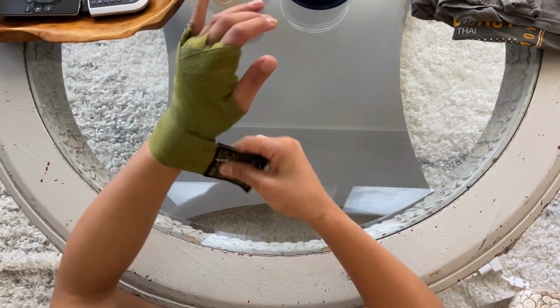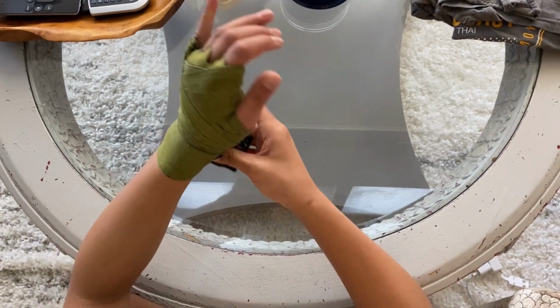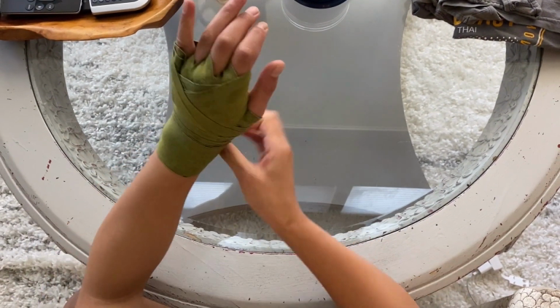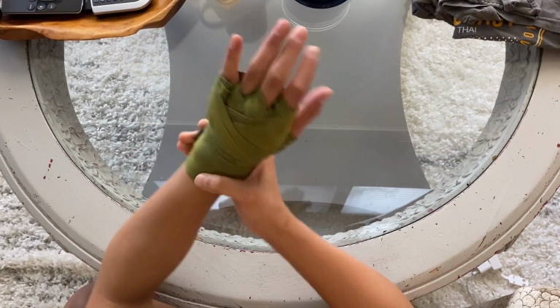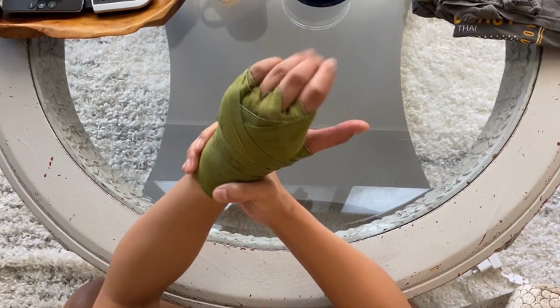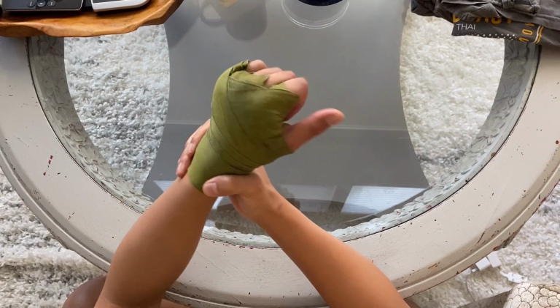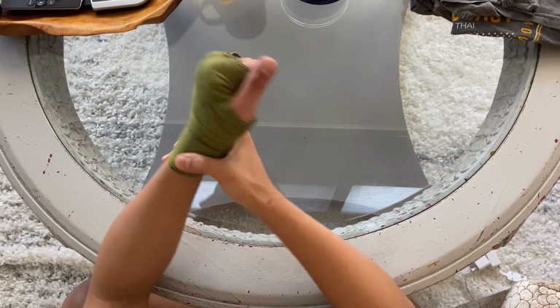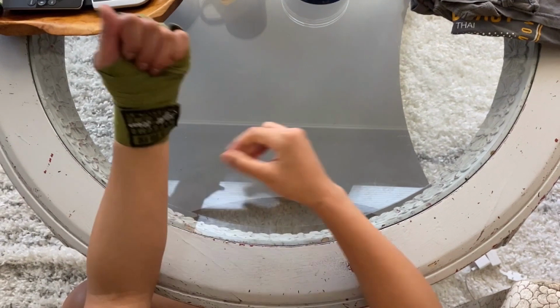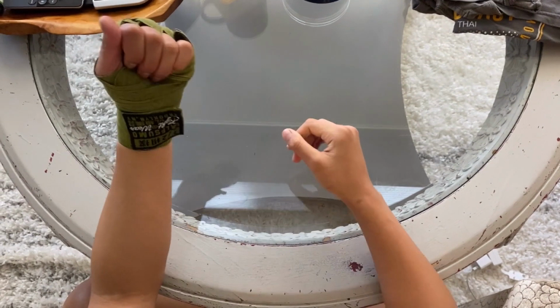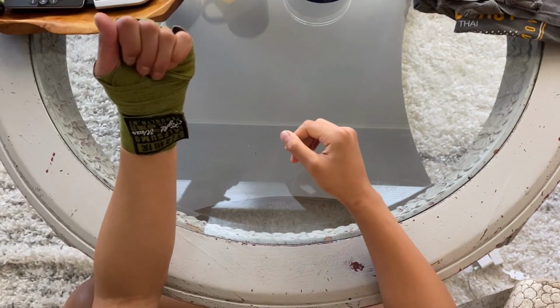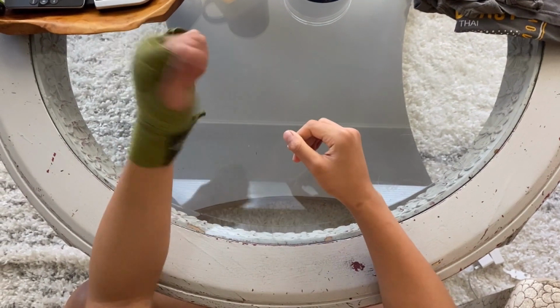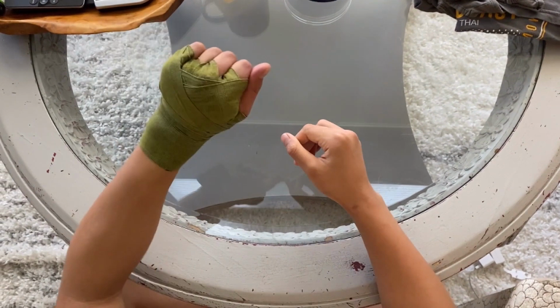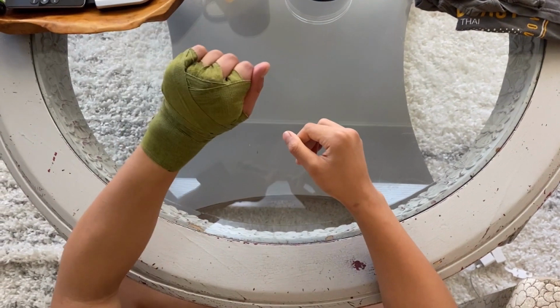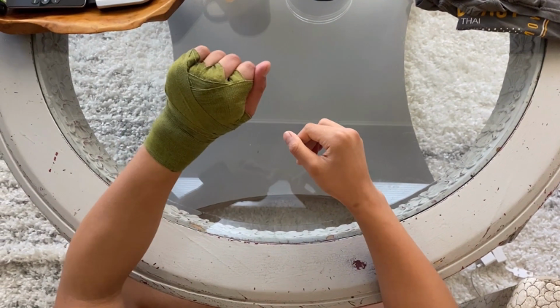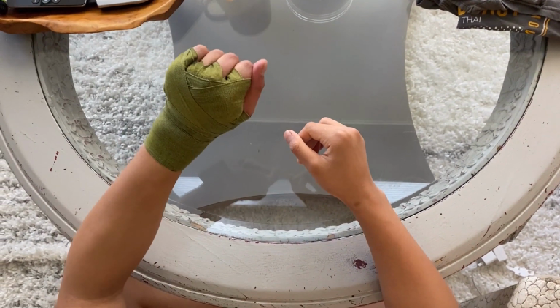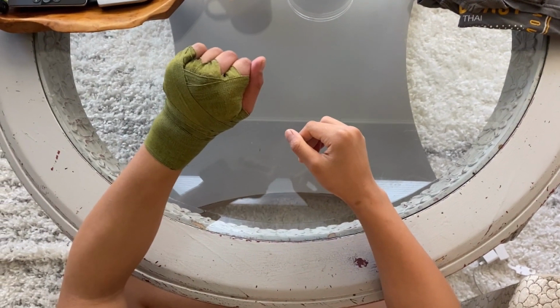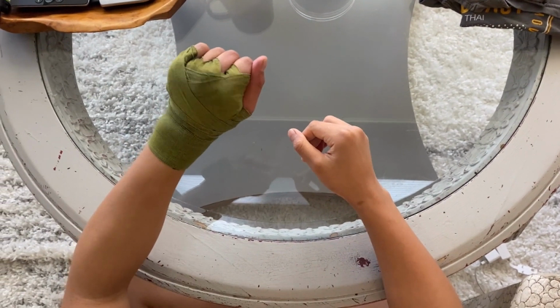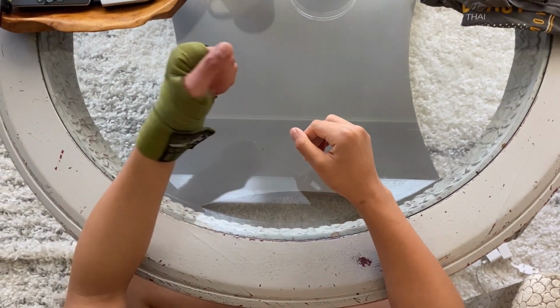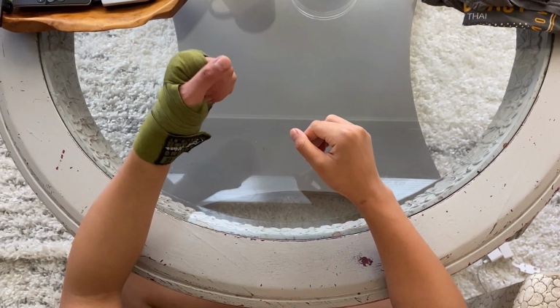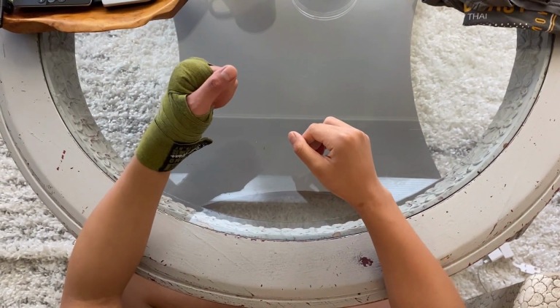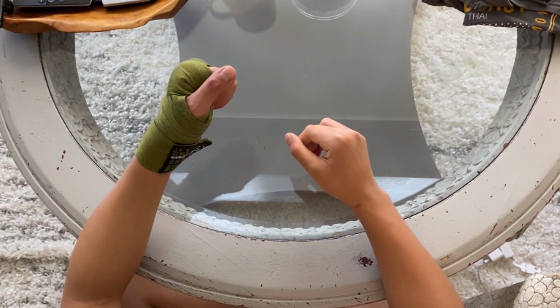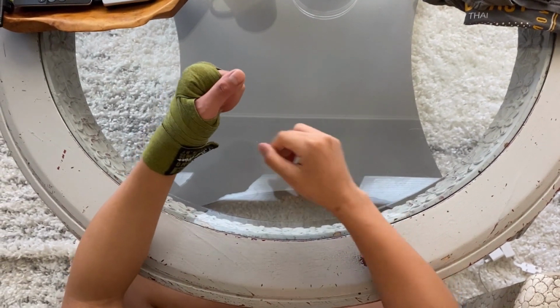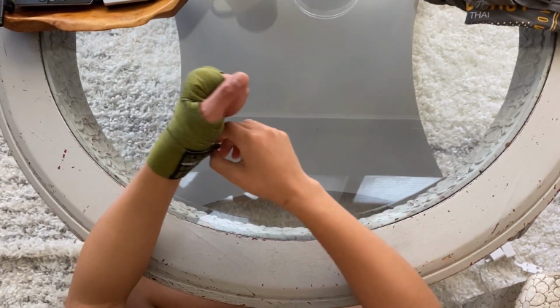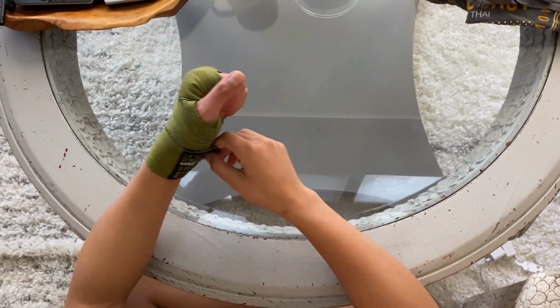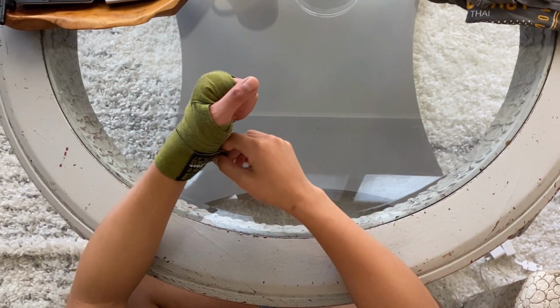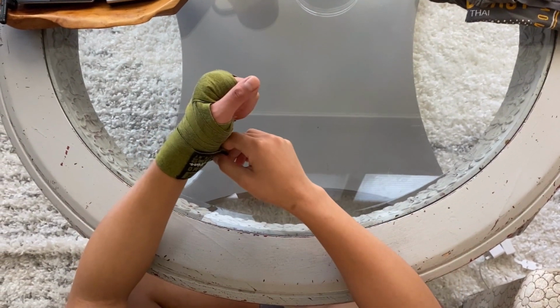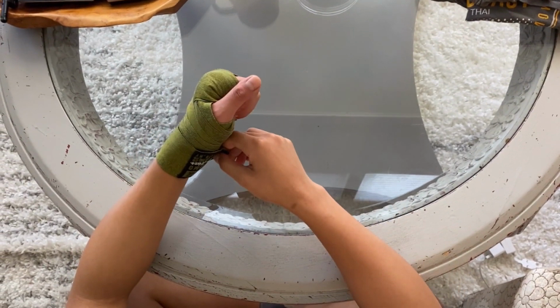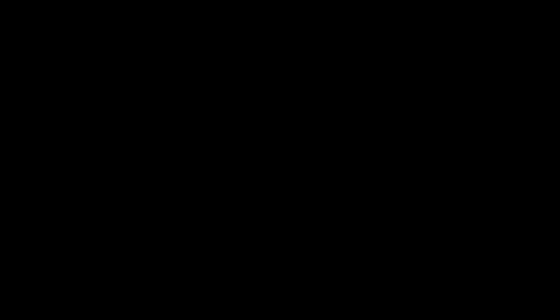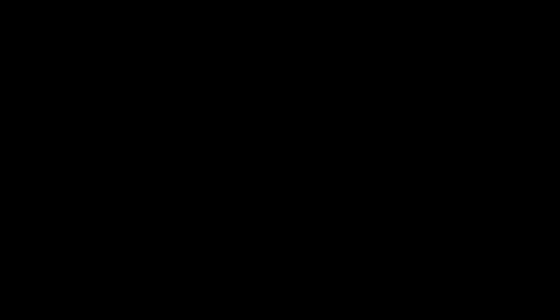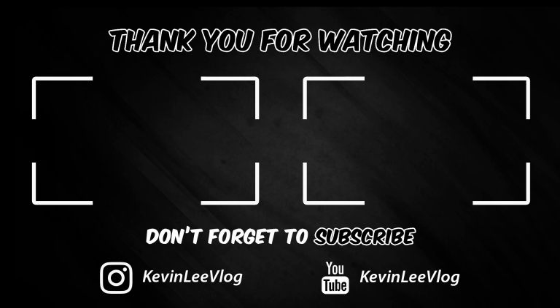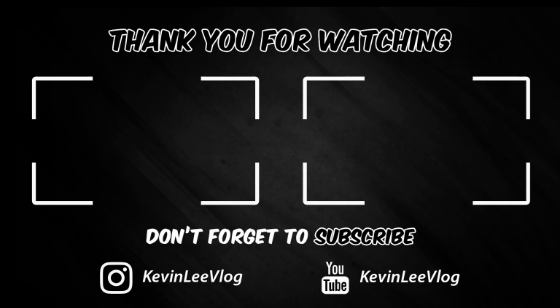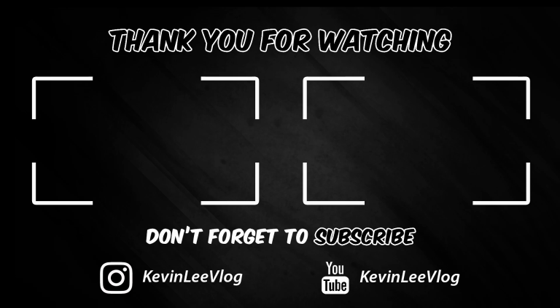So, there you go. And that's how I wrap my hands. Thank you.